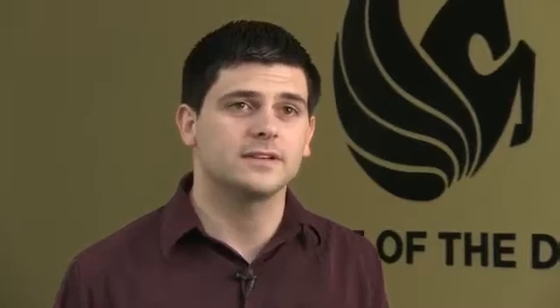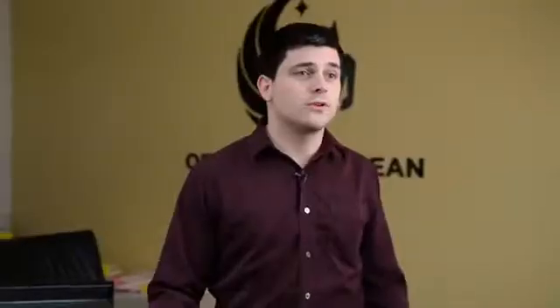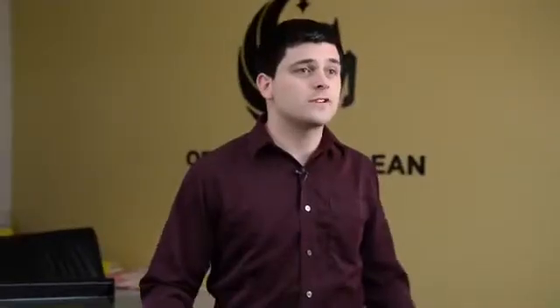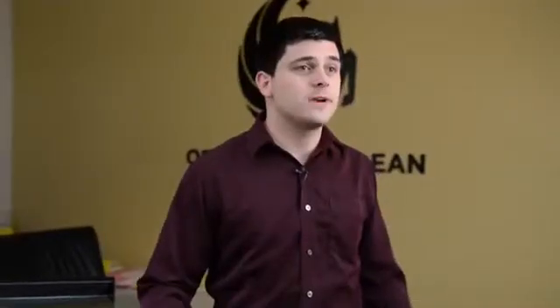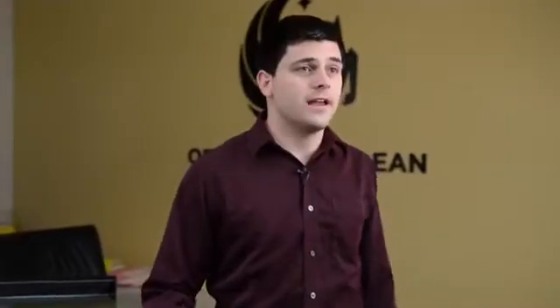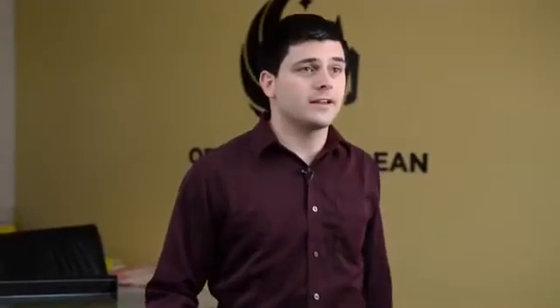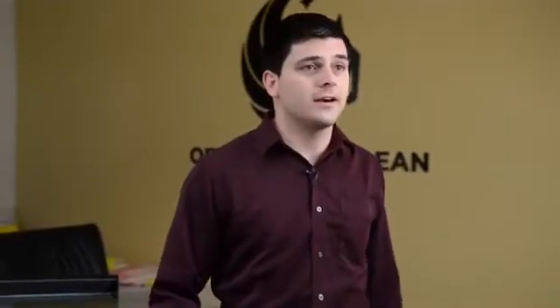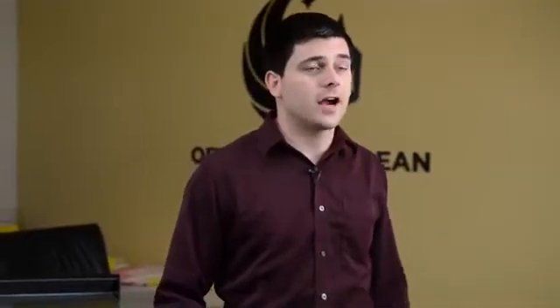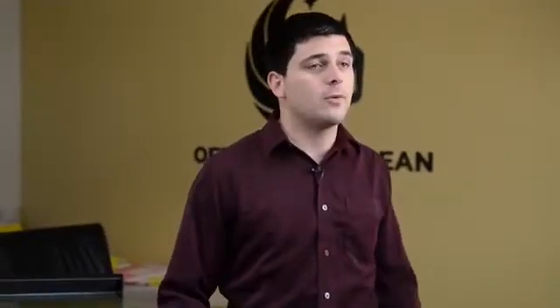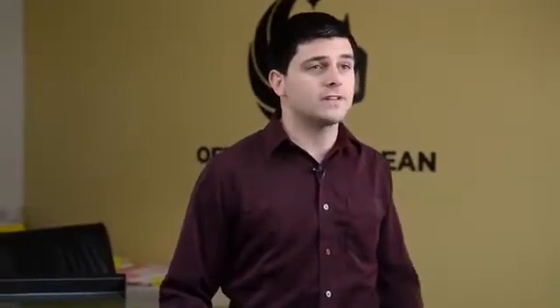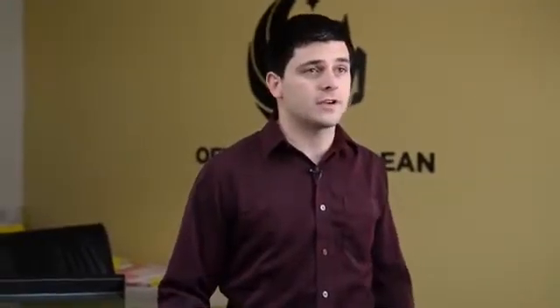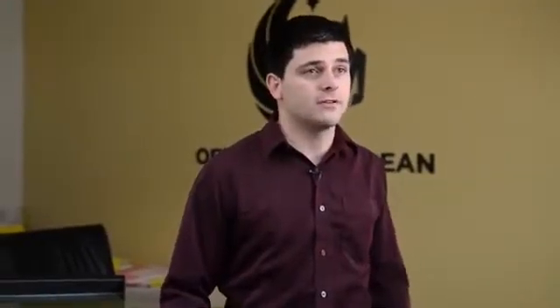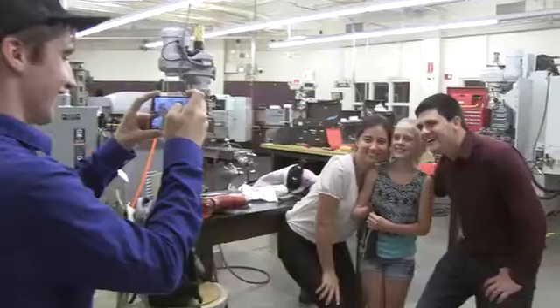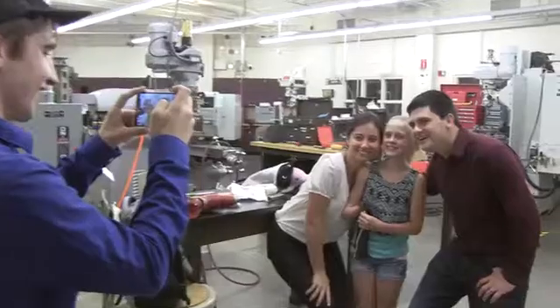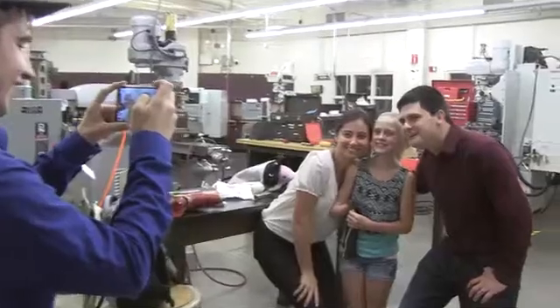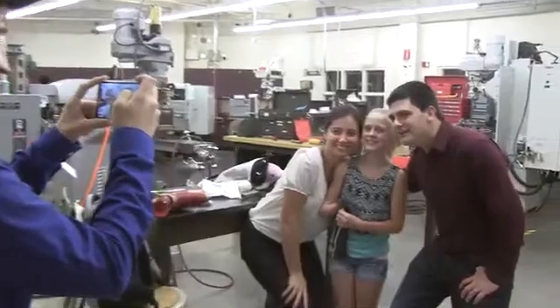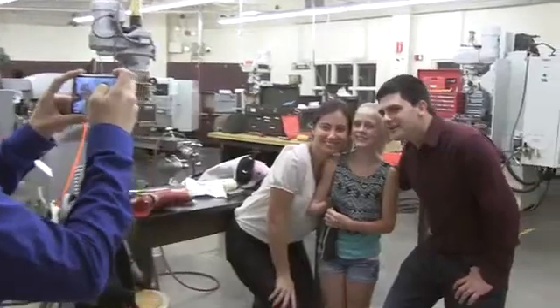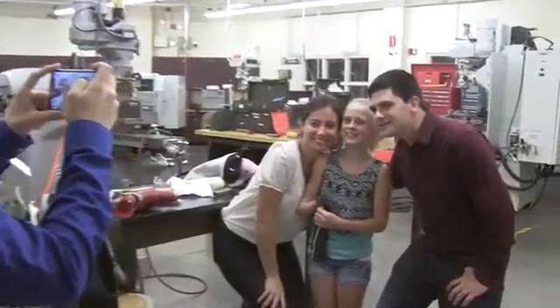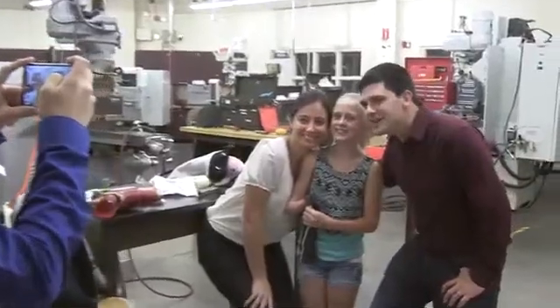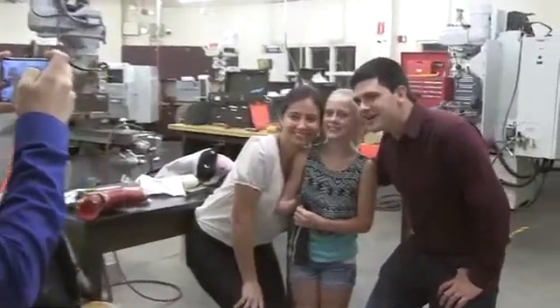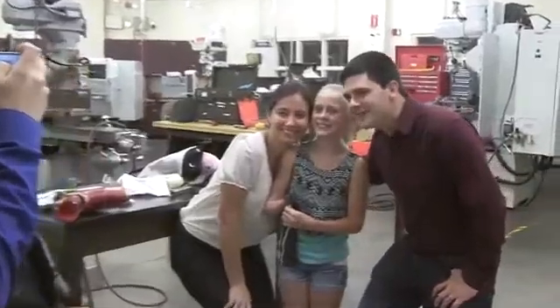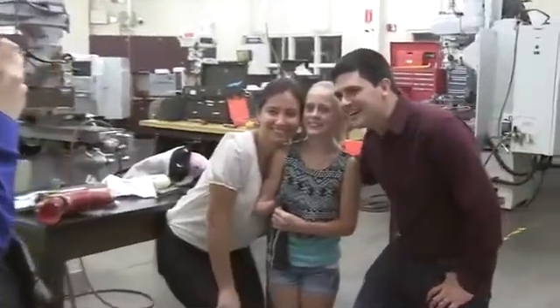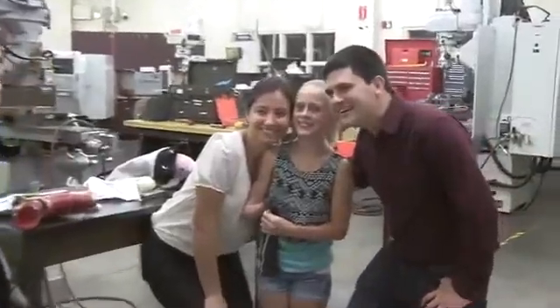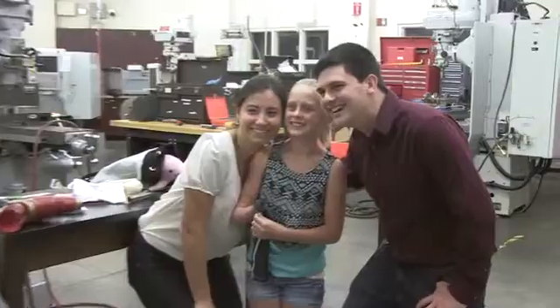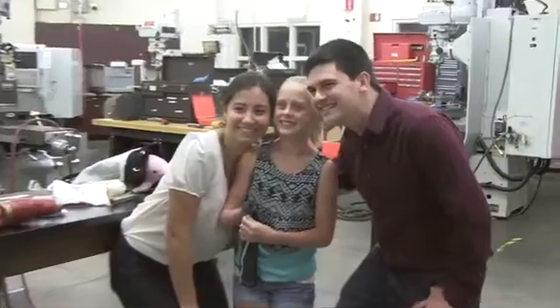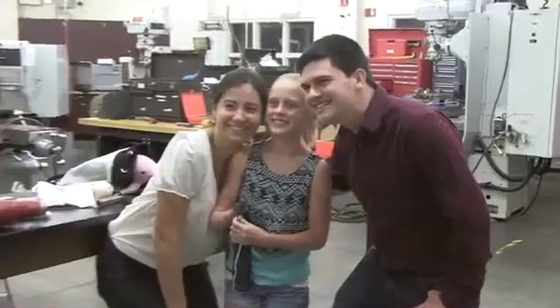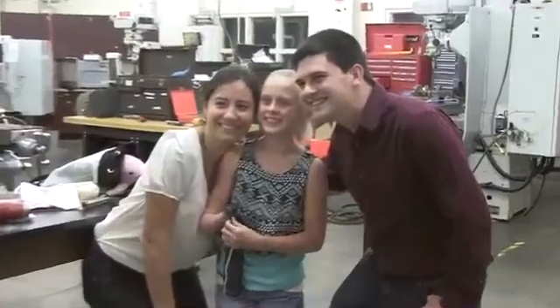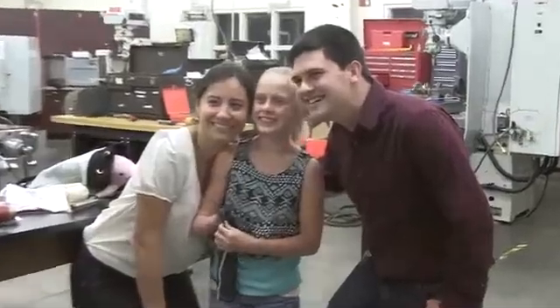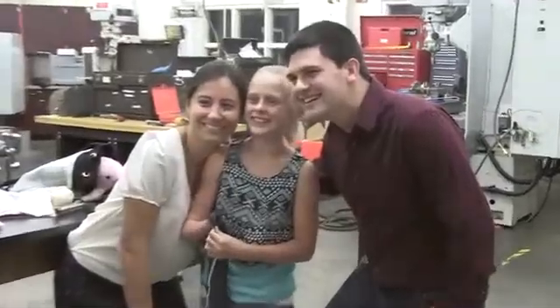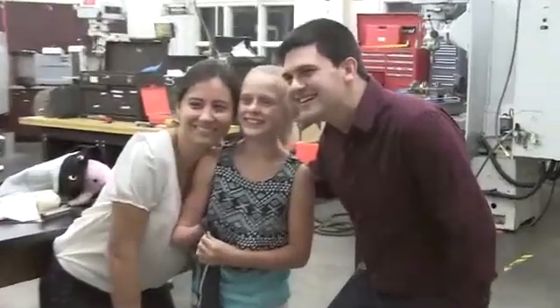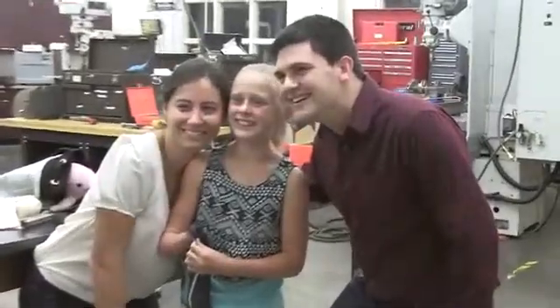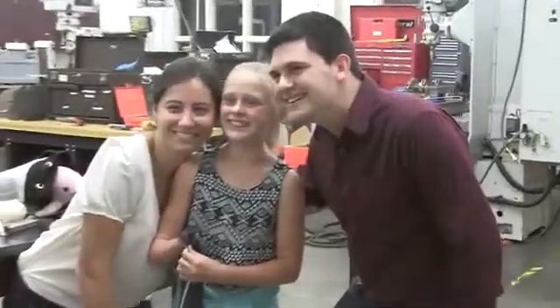We first met Annika a couple months ago and her story really resonated with the team, and the team wanted to be able to help her.